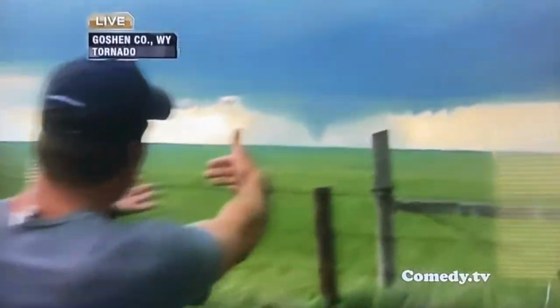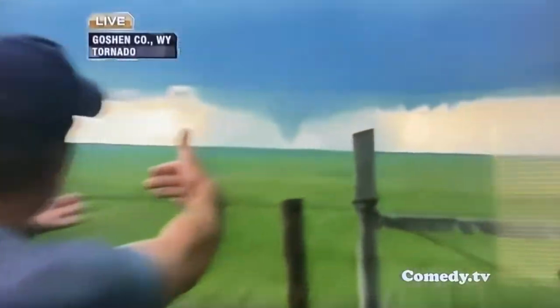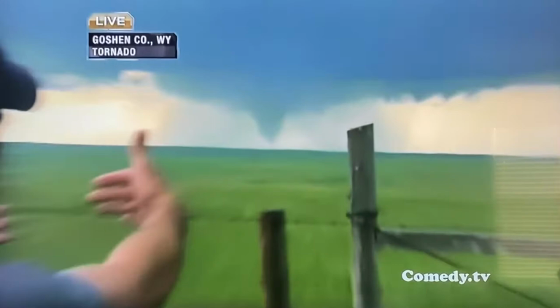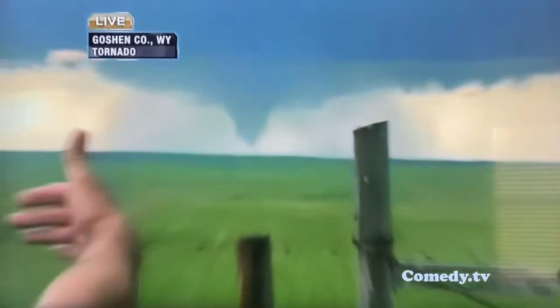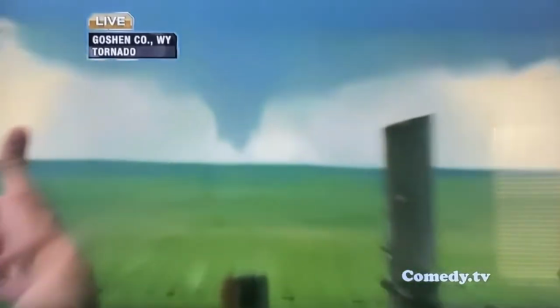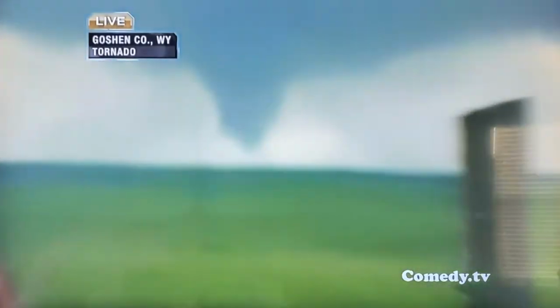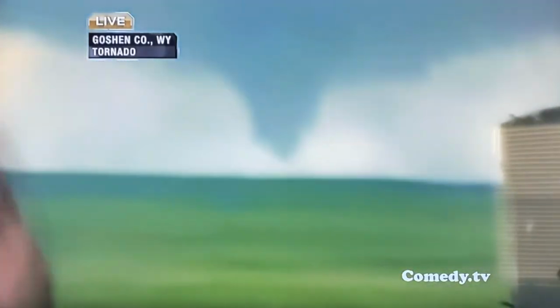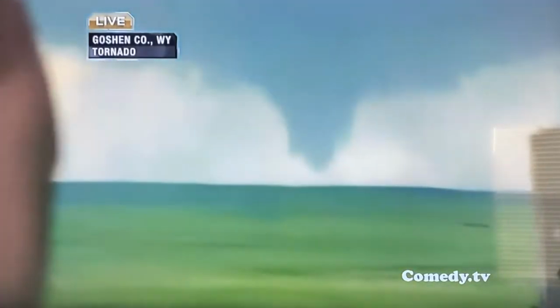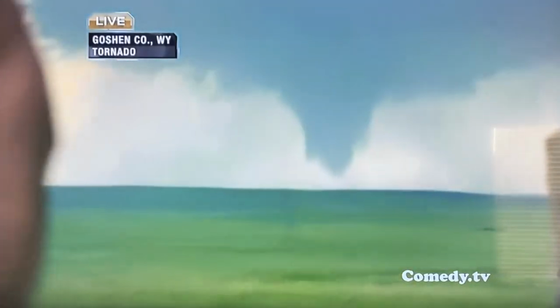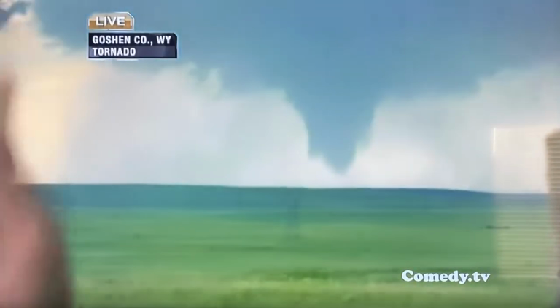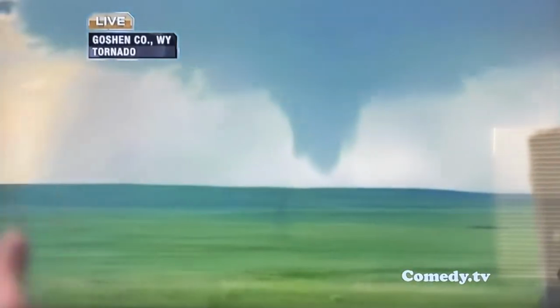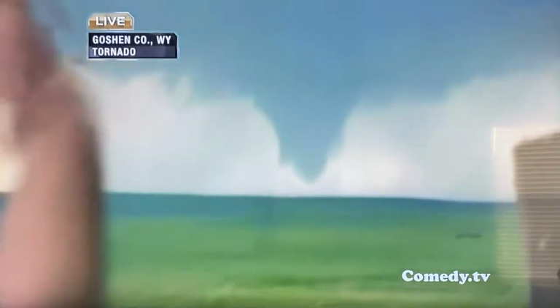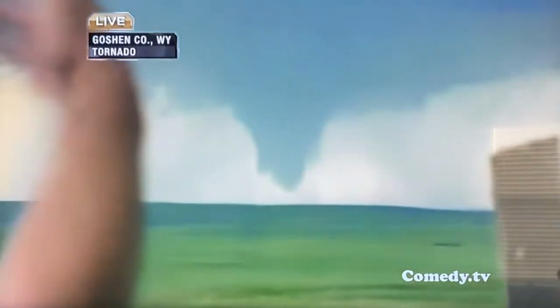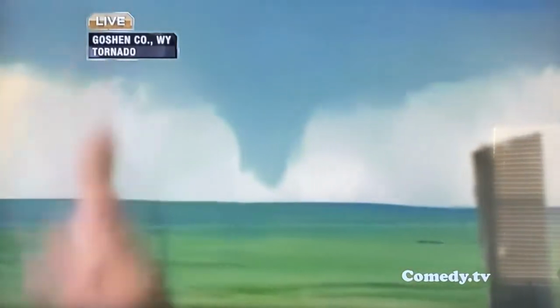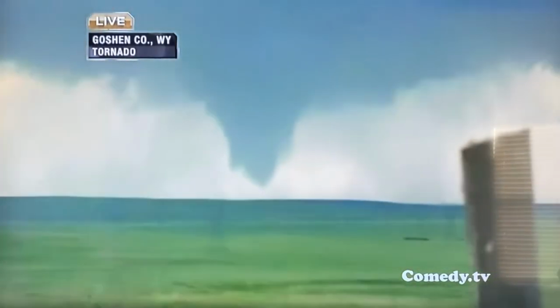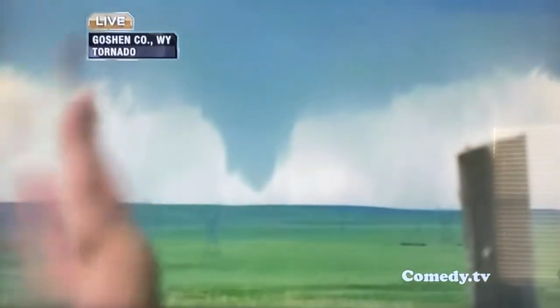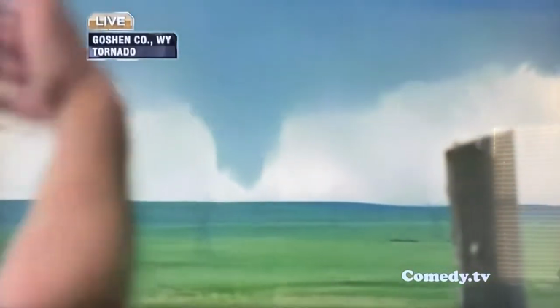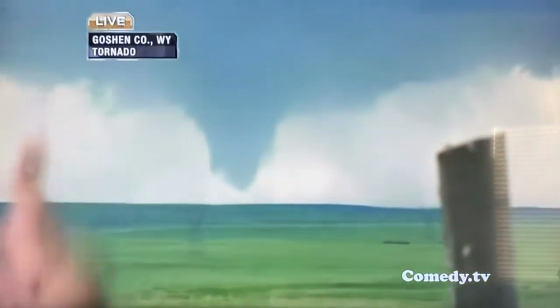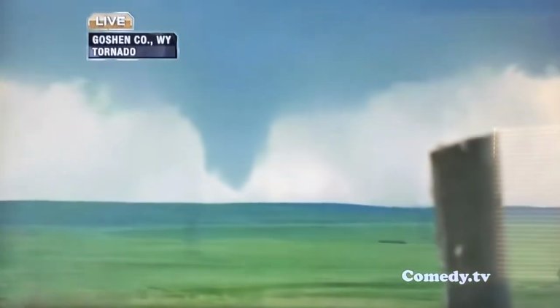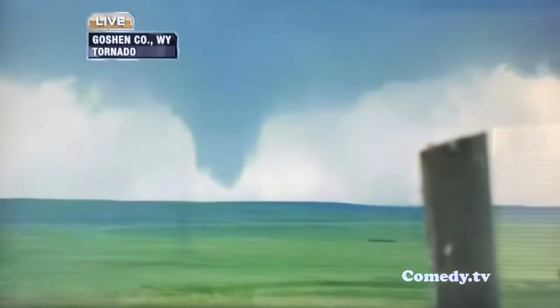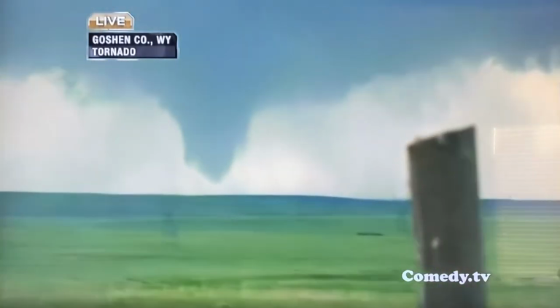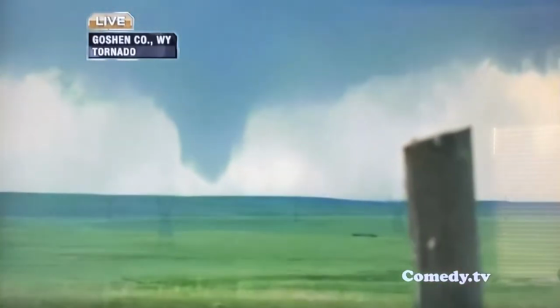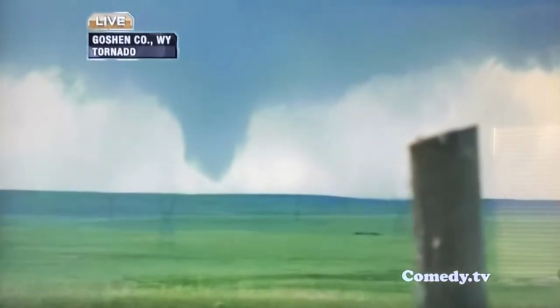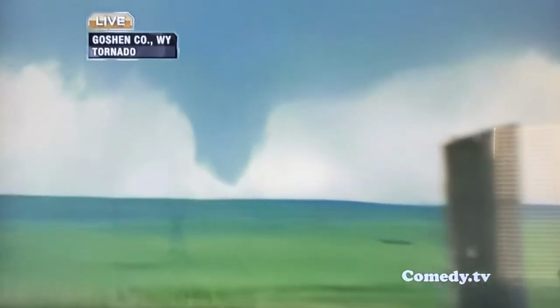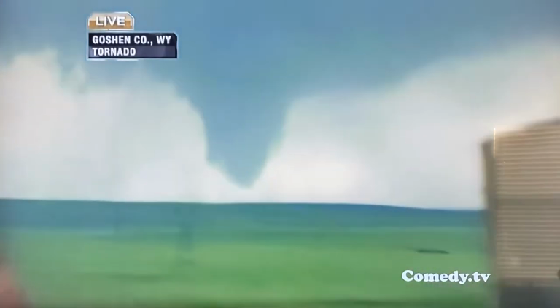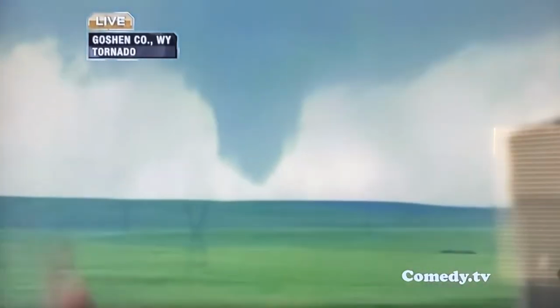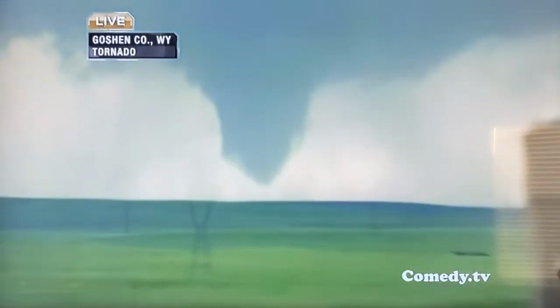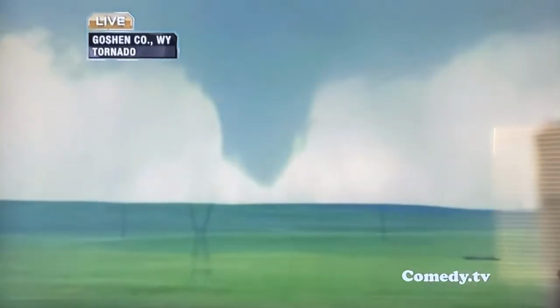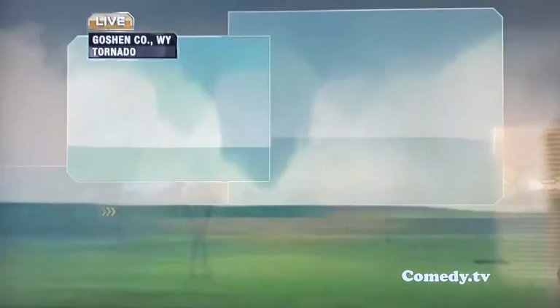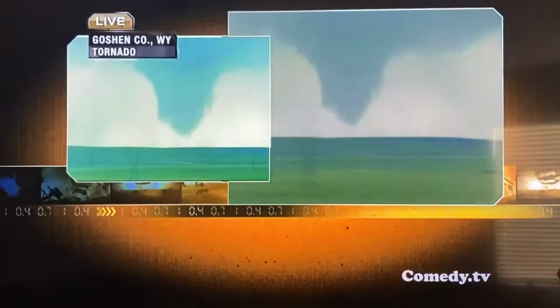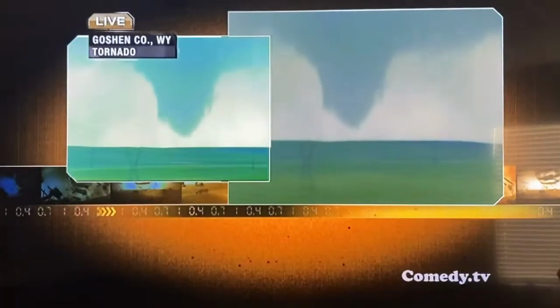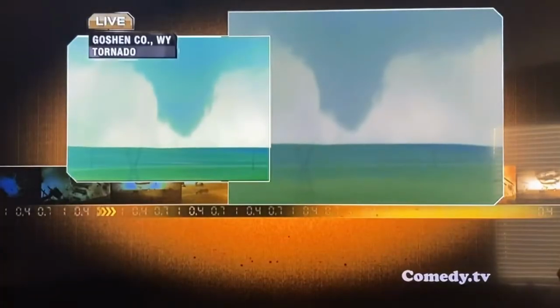This tornado, developing in real-time, would become the most studied and watched of its kind.